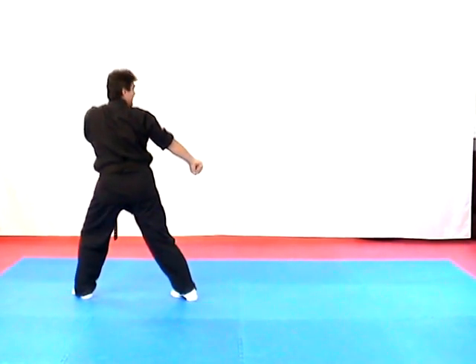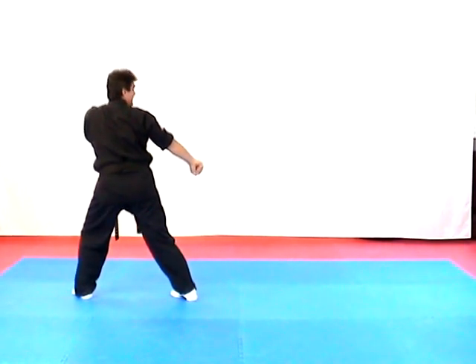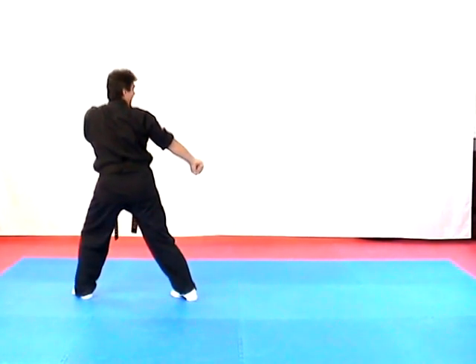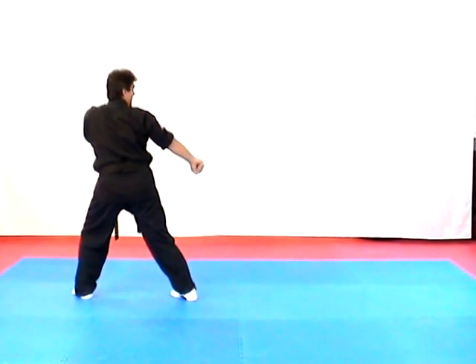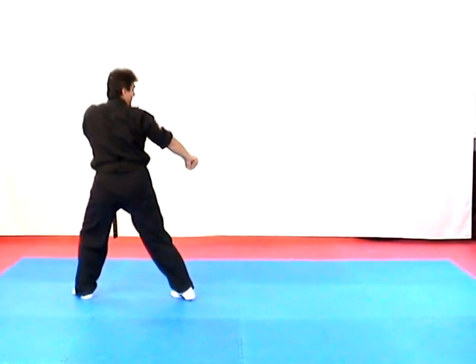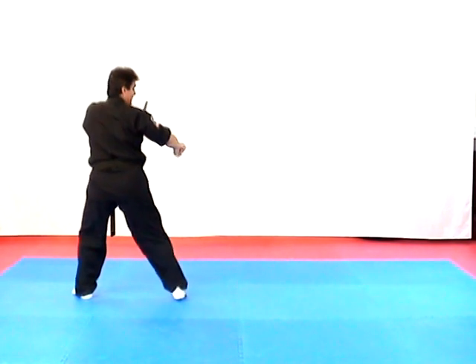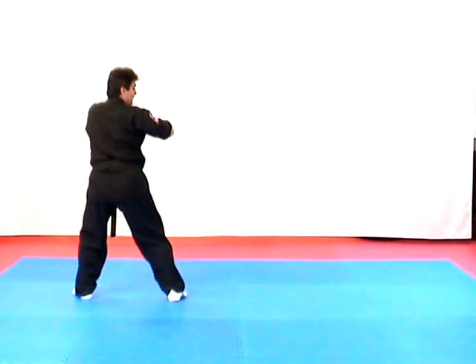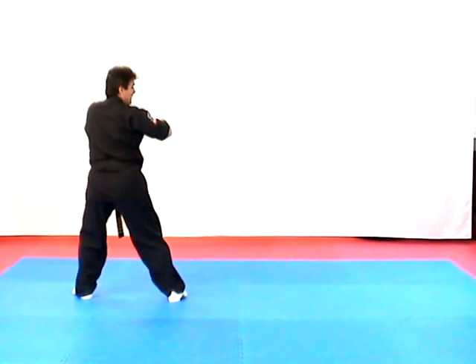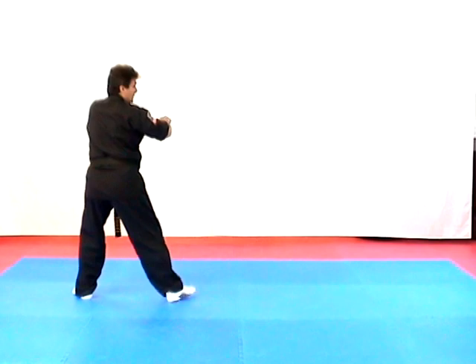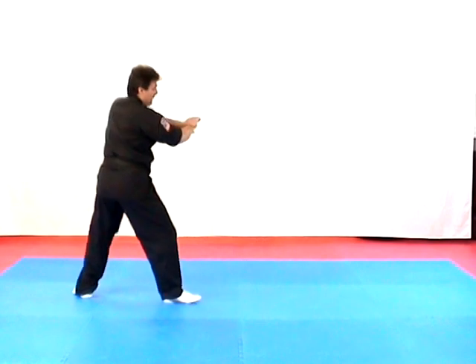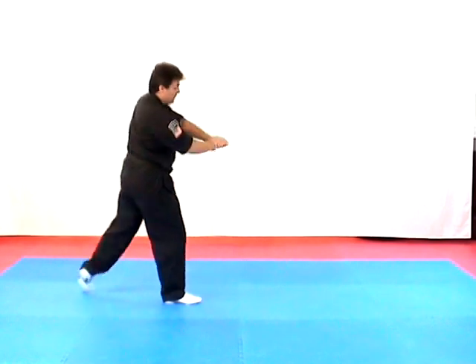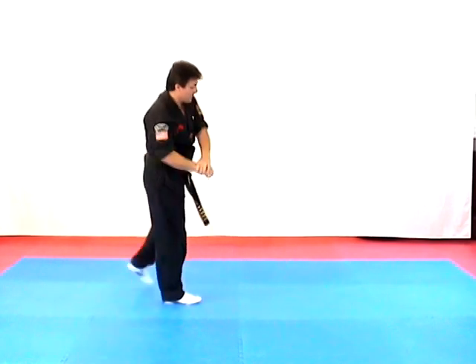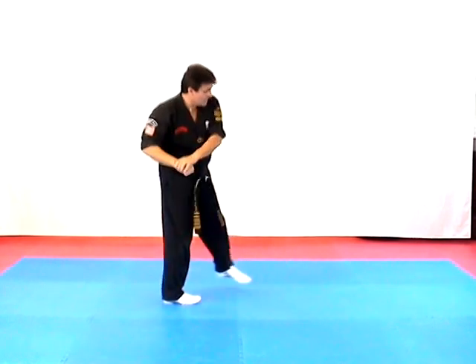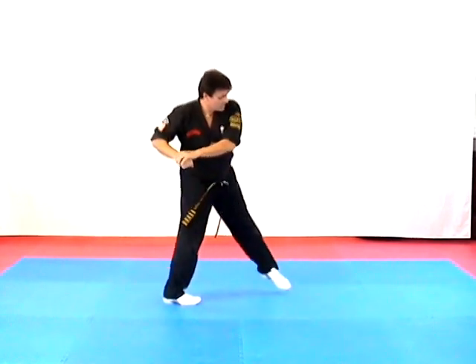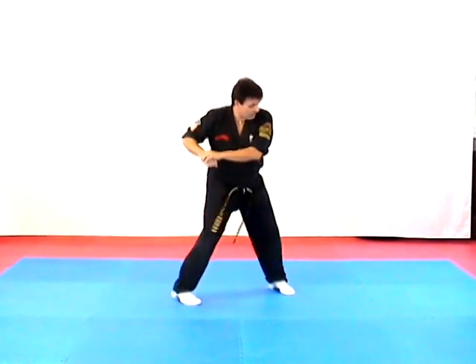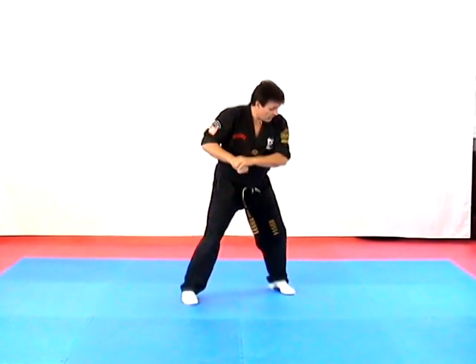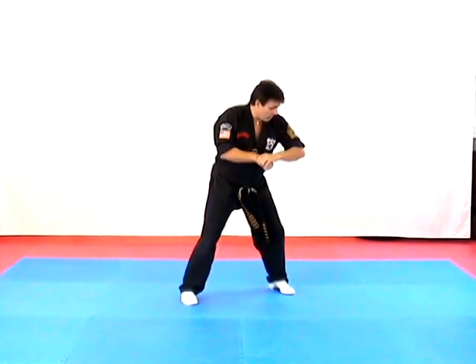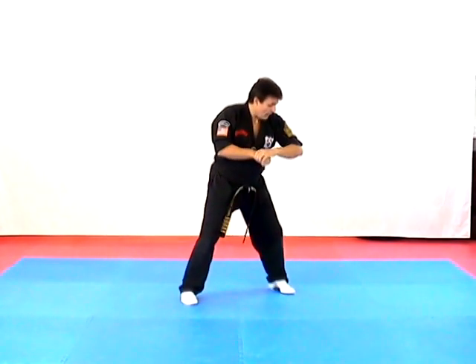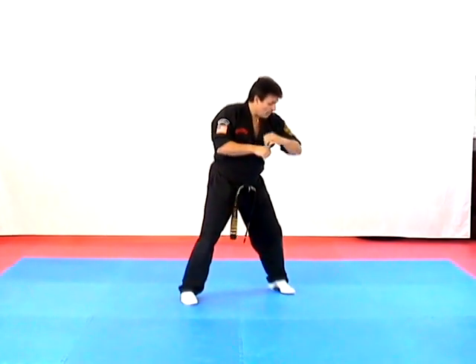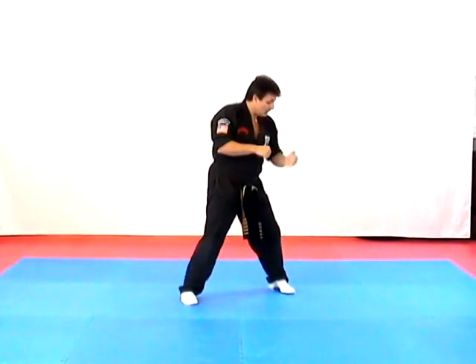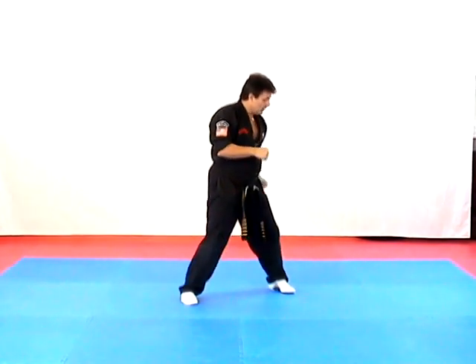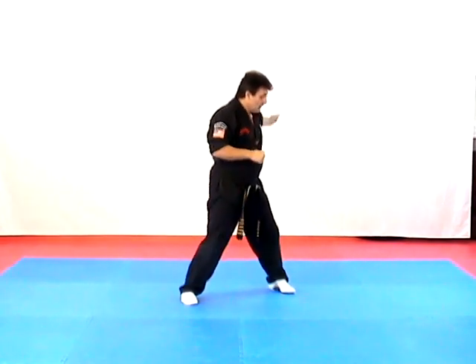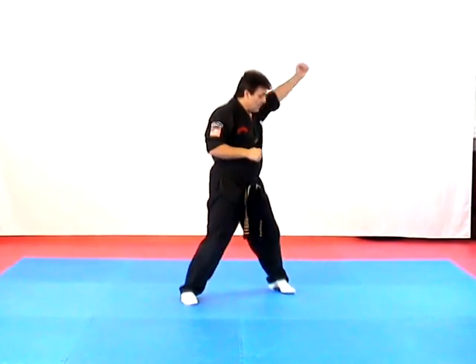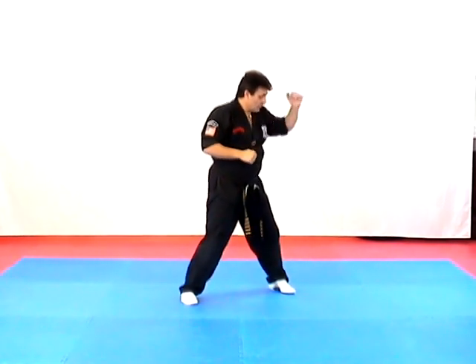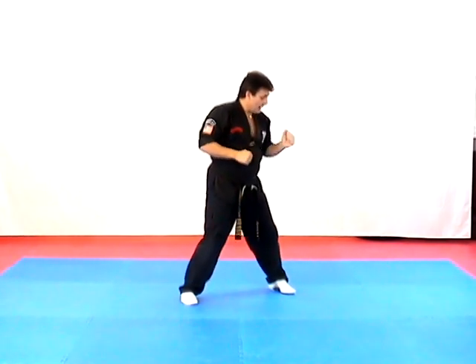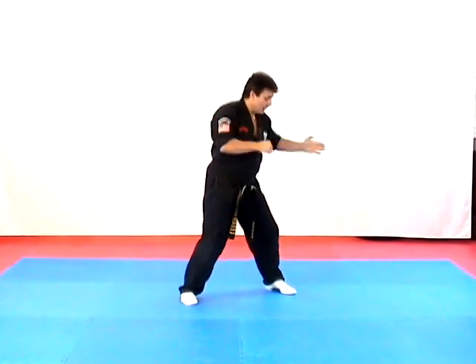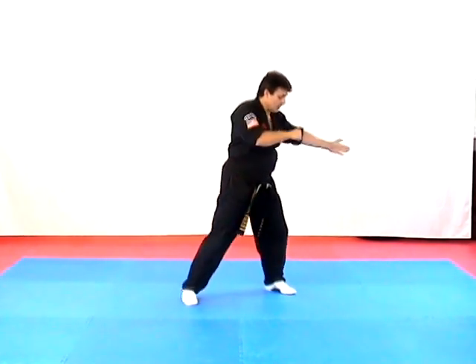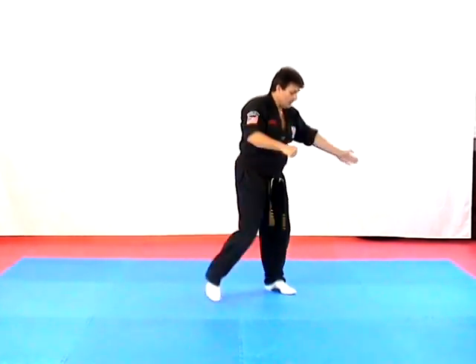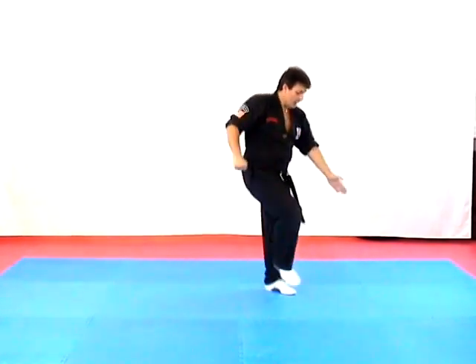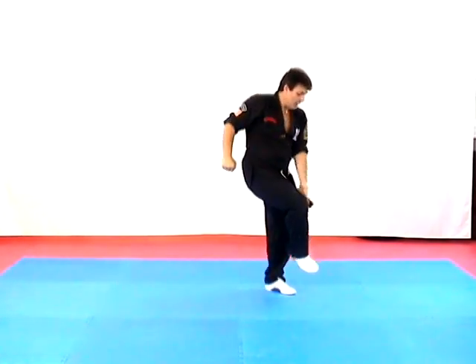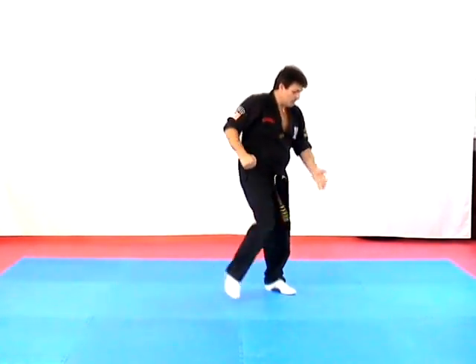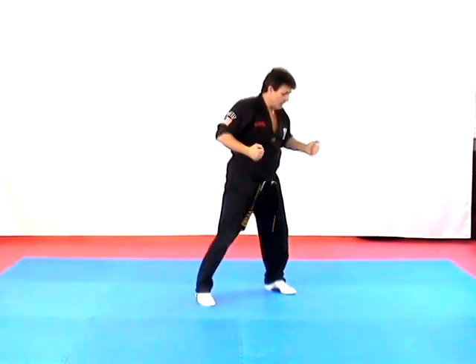Crossing Talon — grab your wrist, step forward, elbow out, elbow down and knee strike.